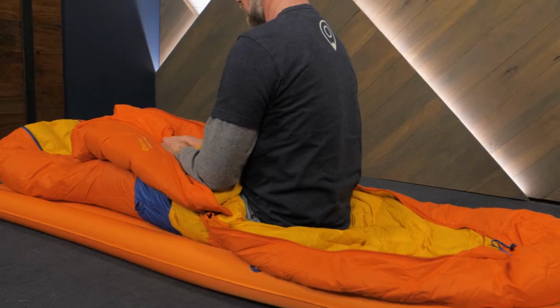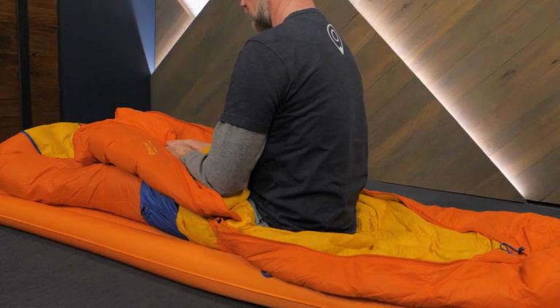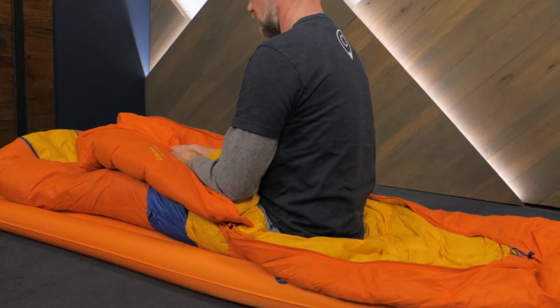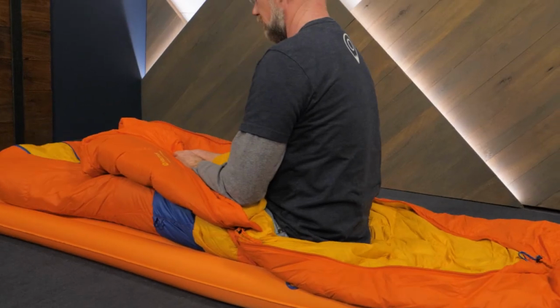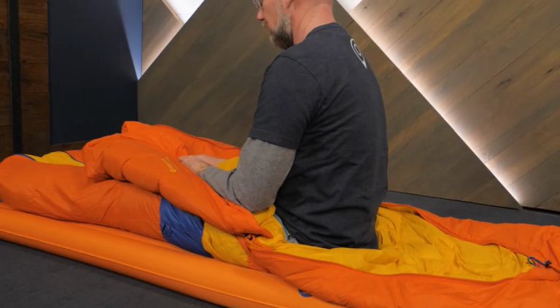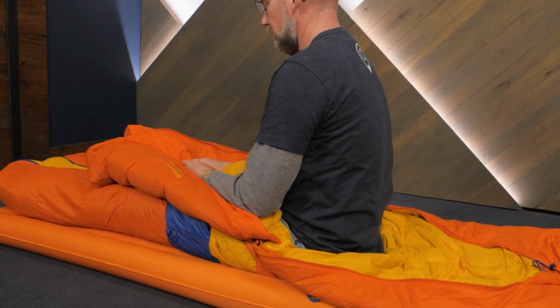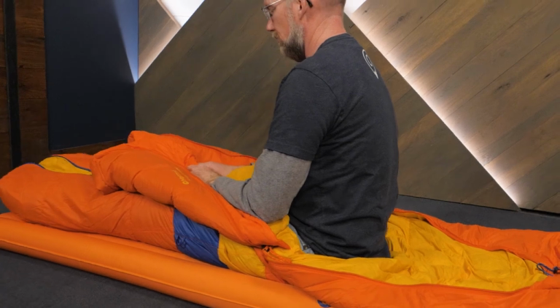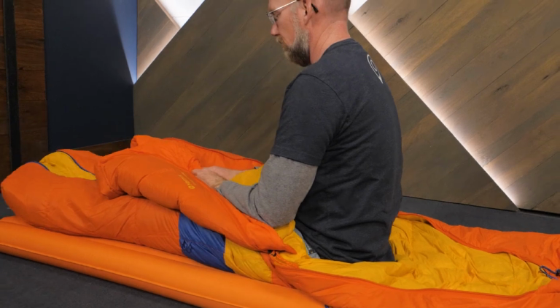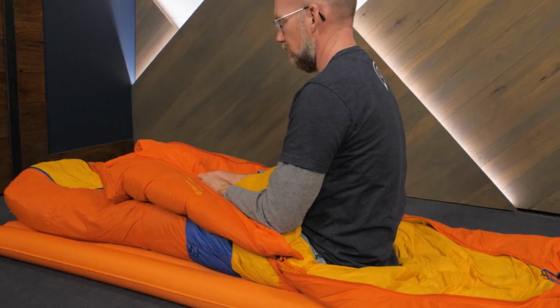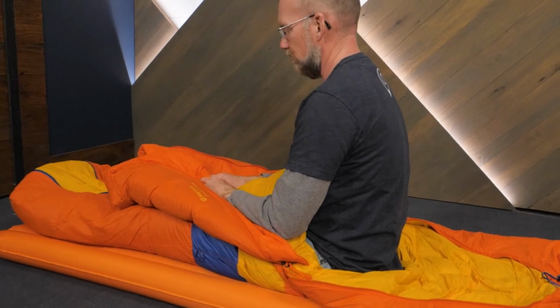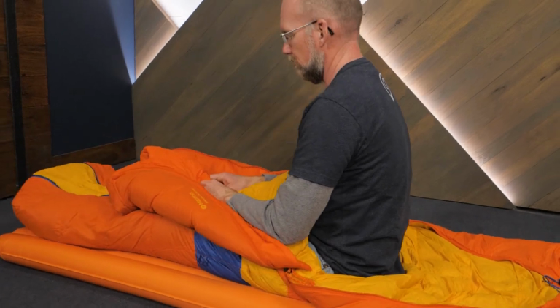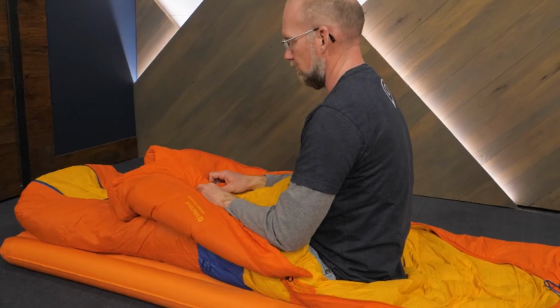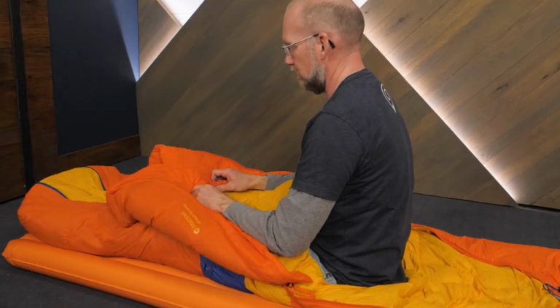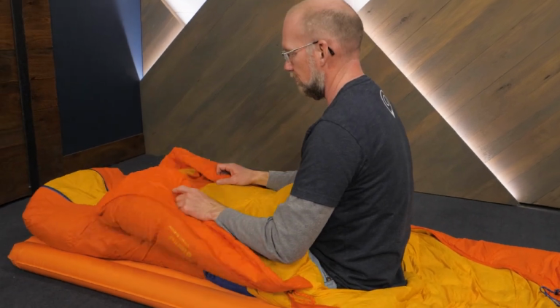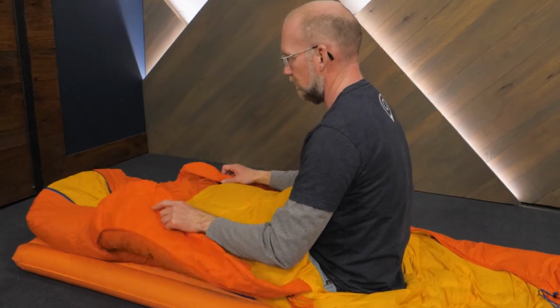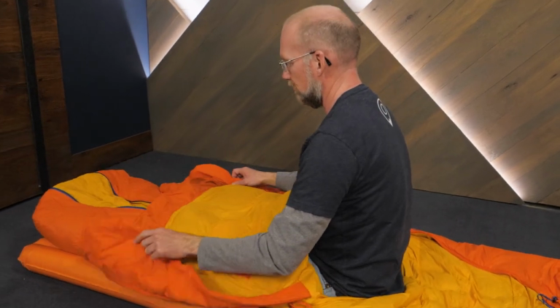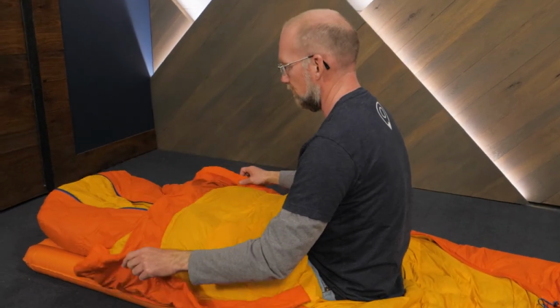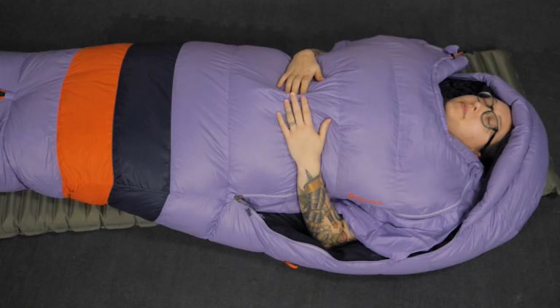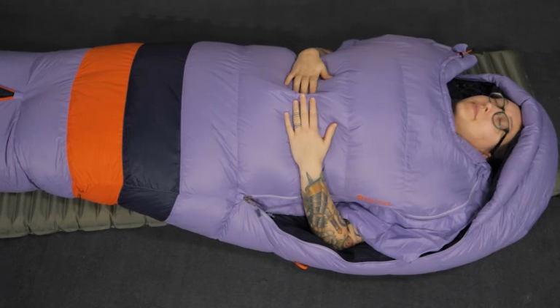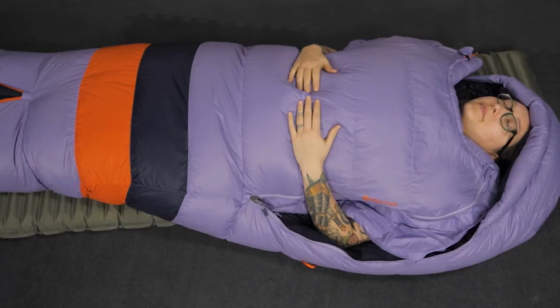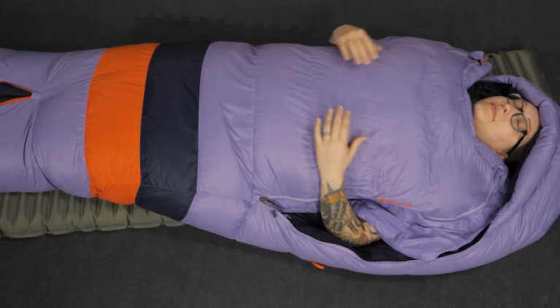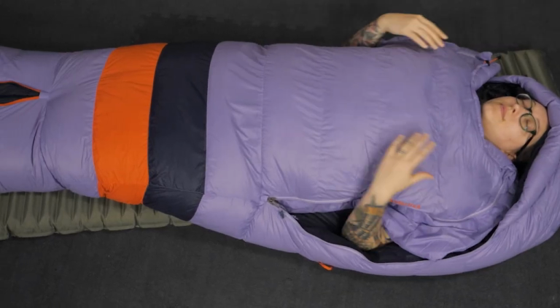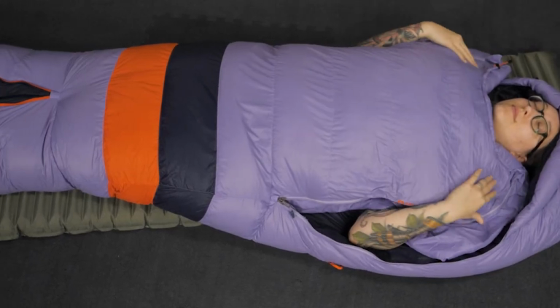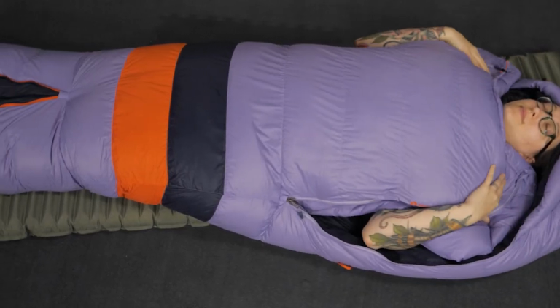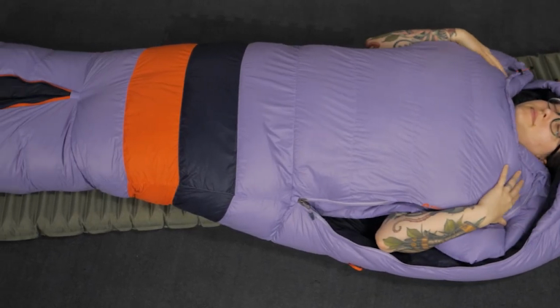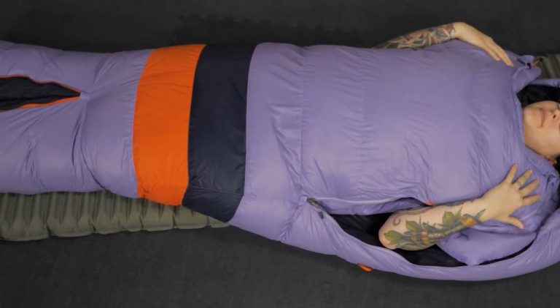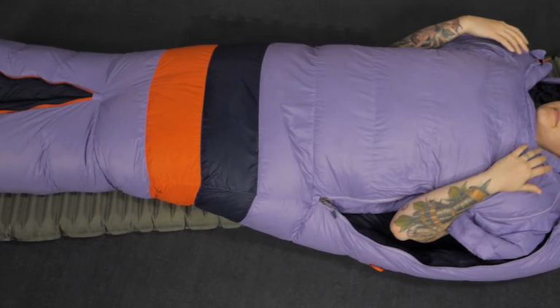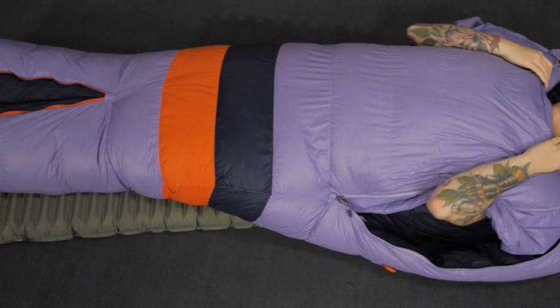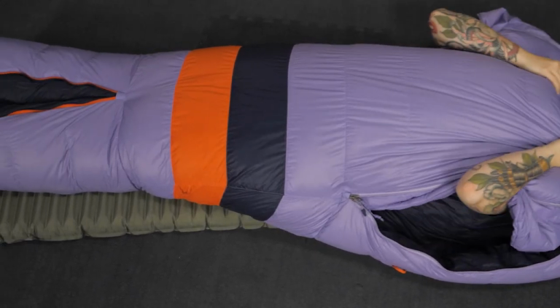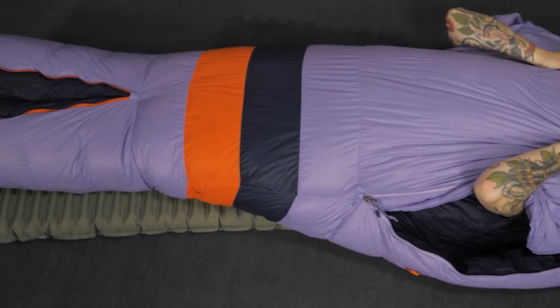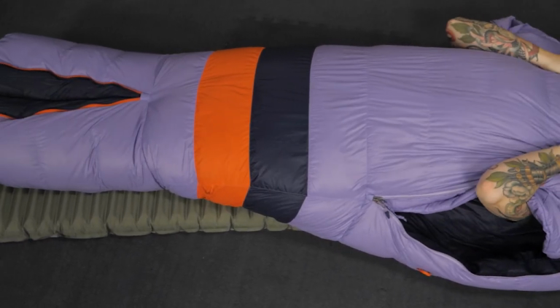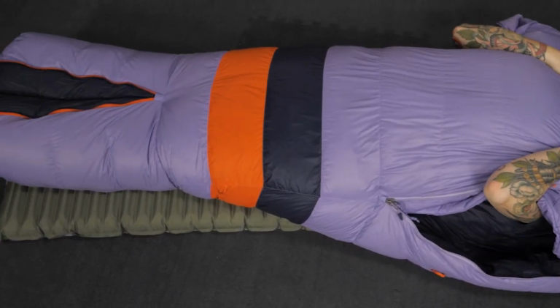Discover the perfect Marmot sleeping bag for your next adventure right here at nwild.com. Thanks for watching!